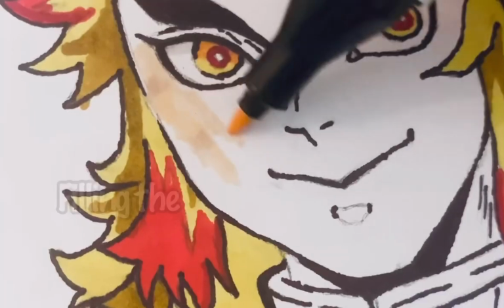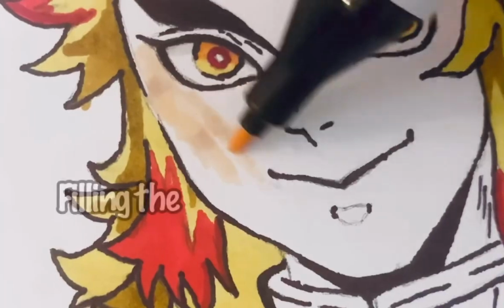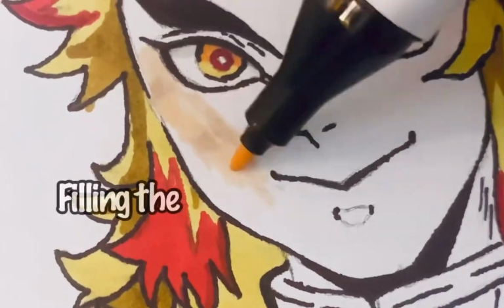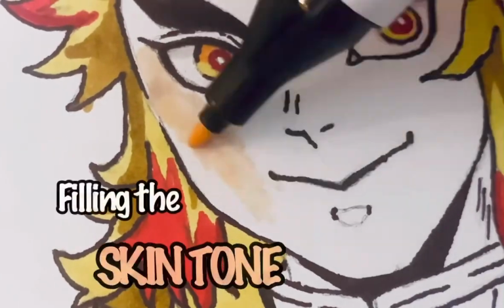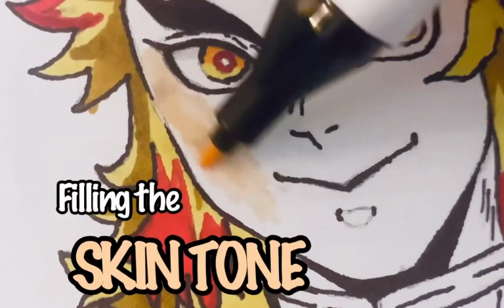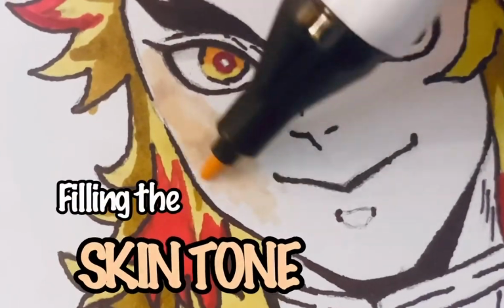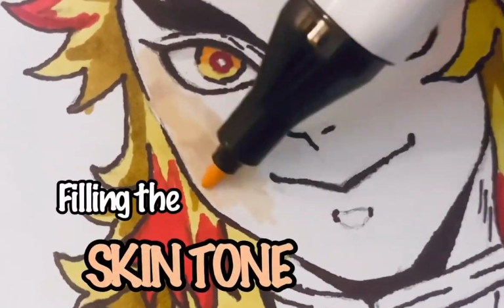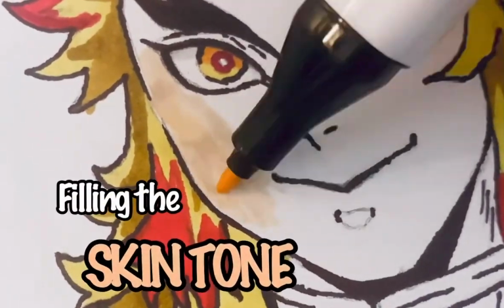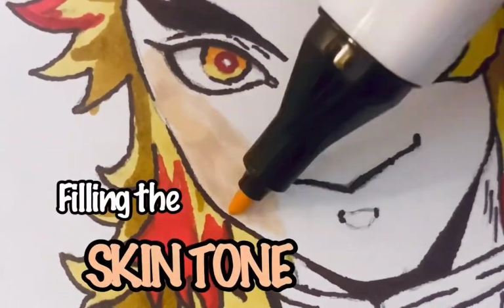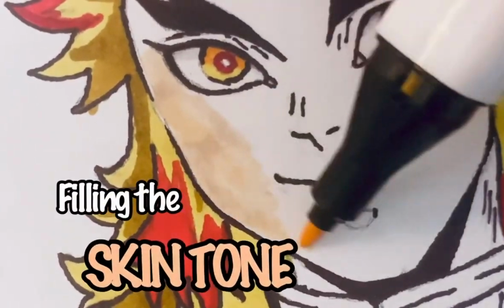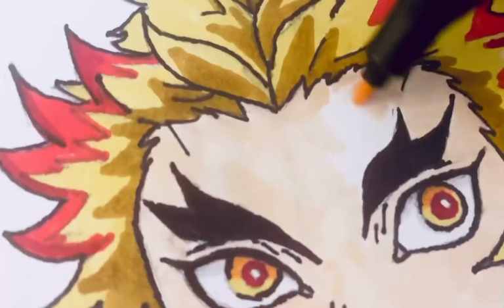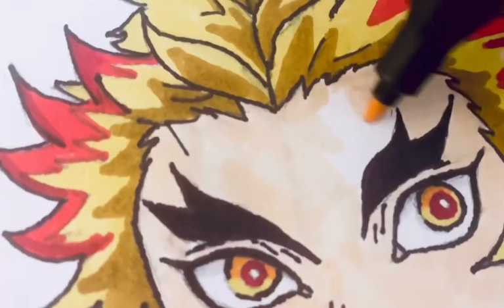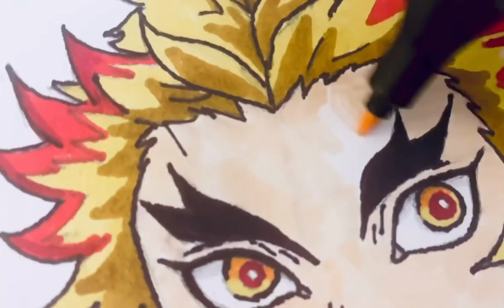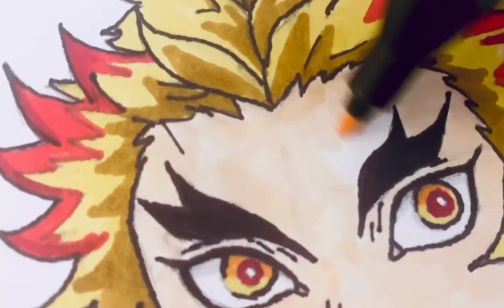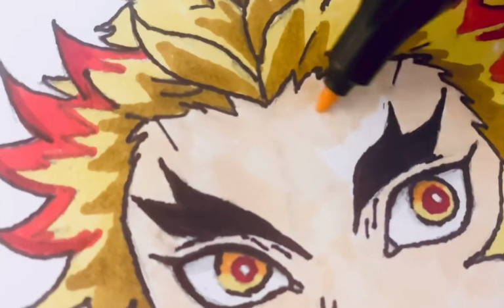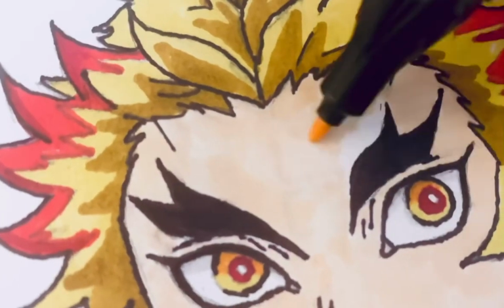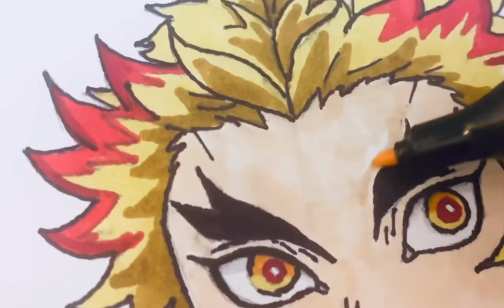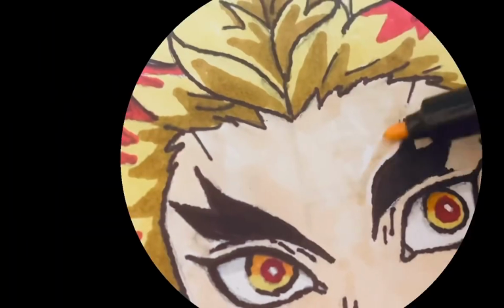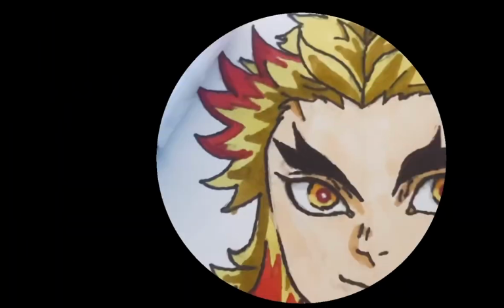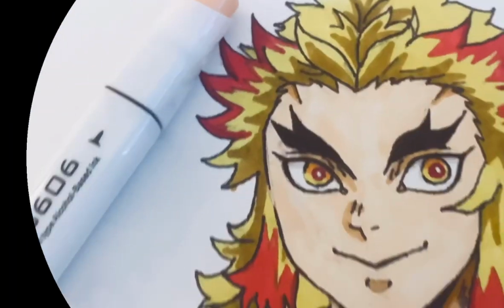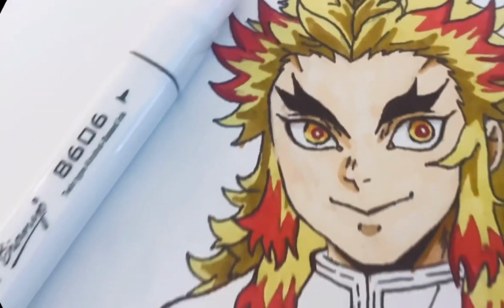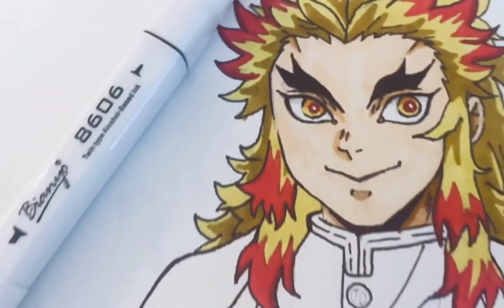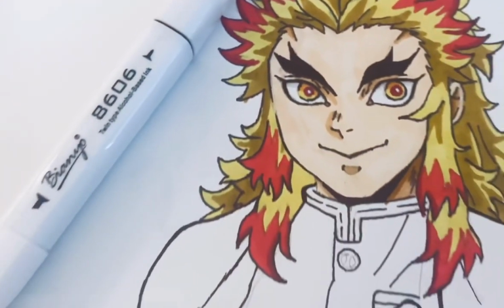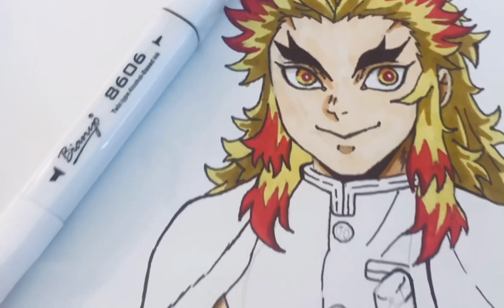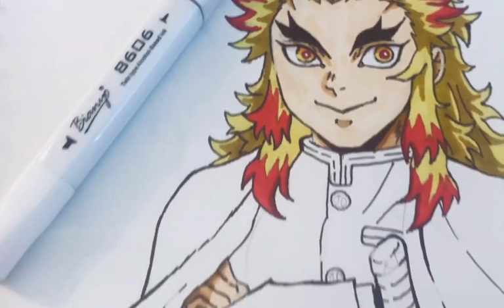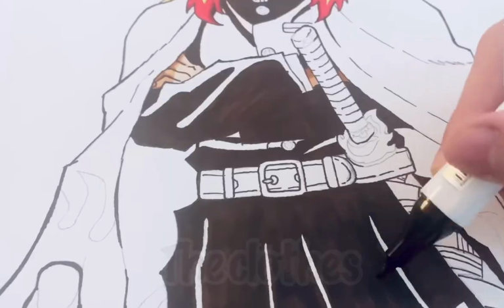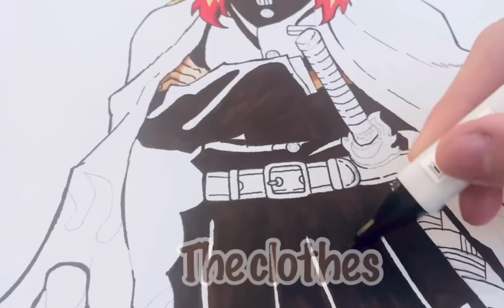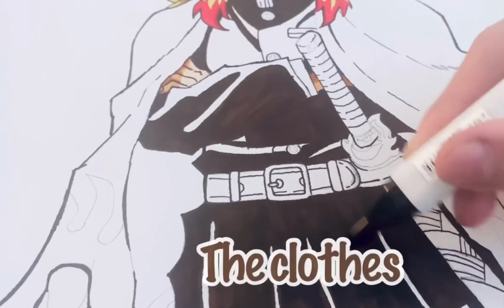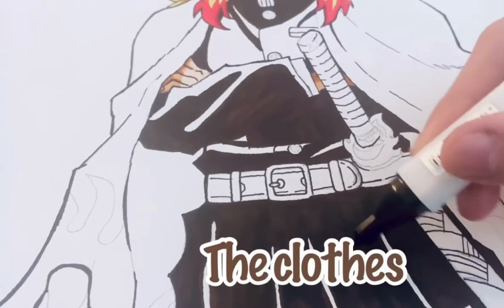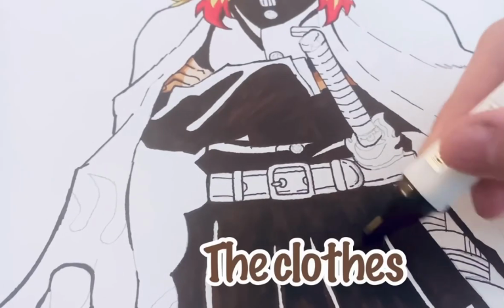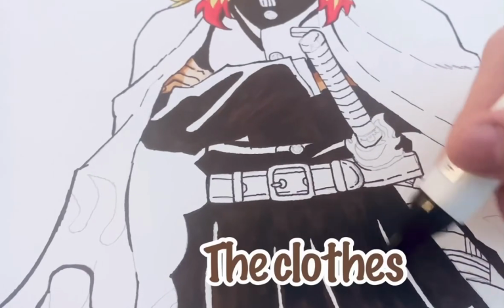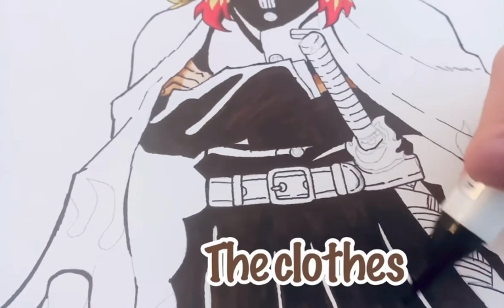Filling the skin tone. These markers dry fast, so you kind of have to go quickly. Now for the clothes!